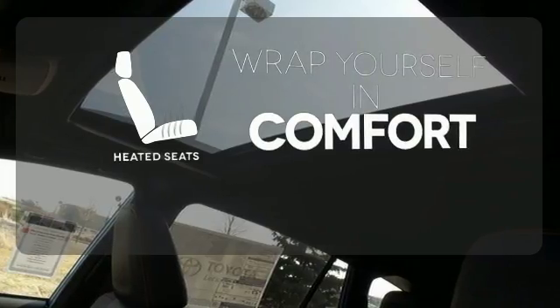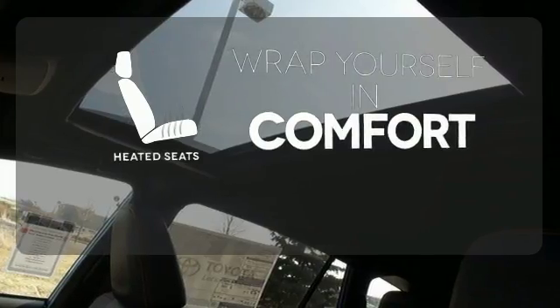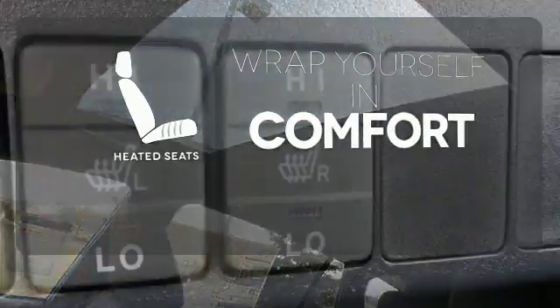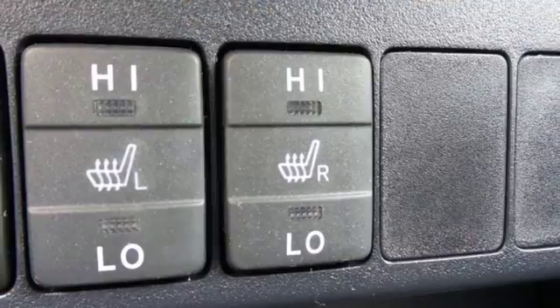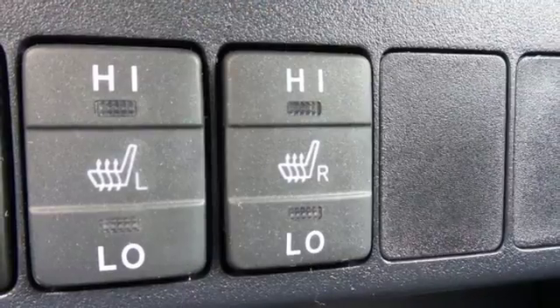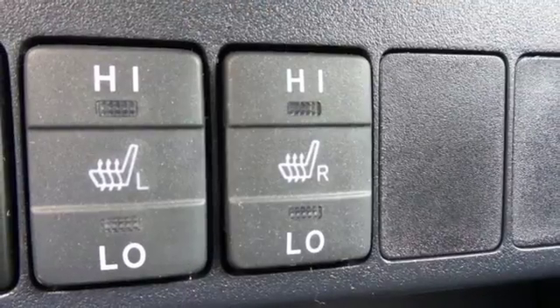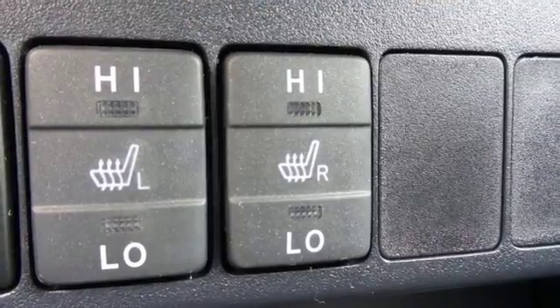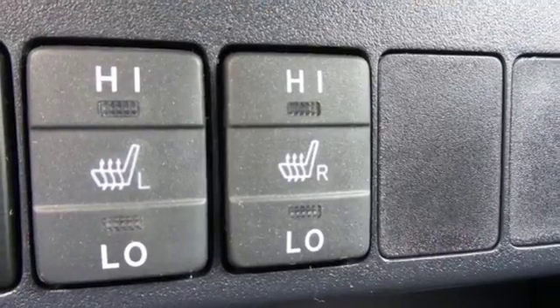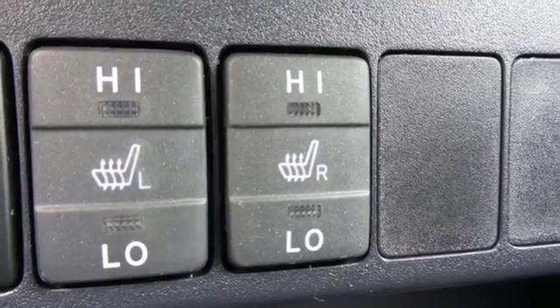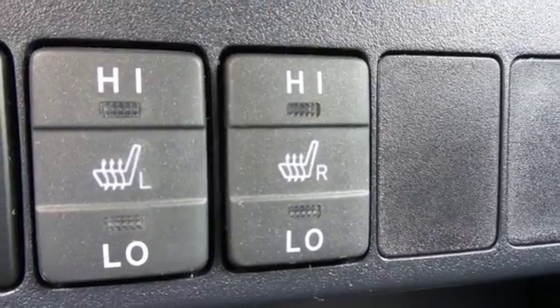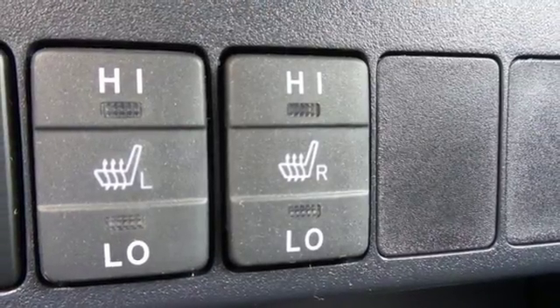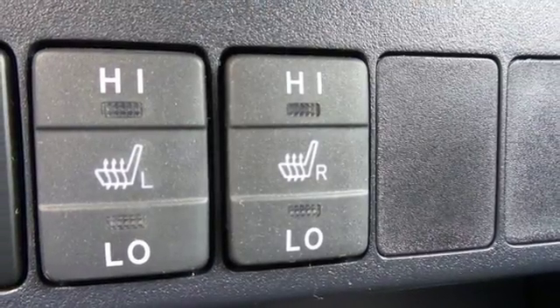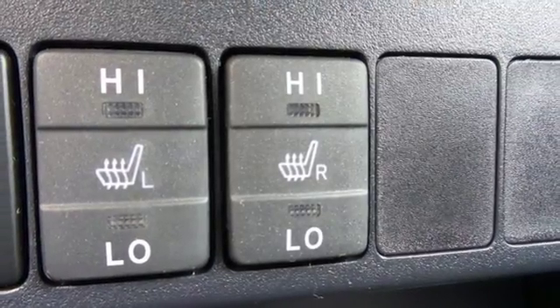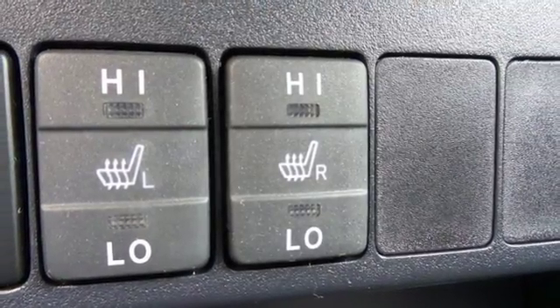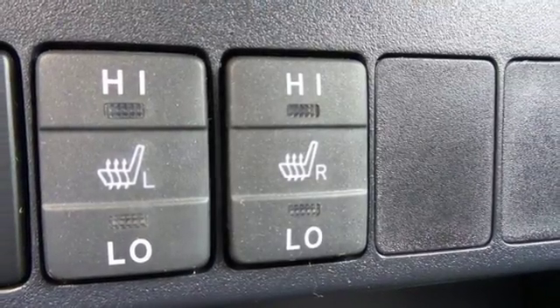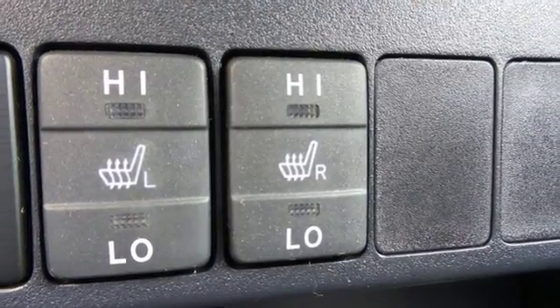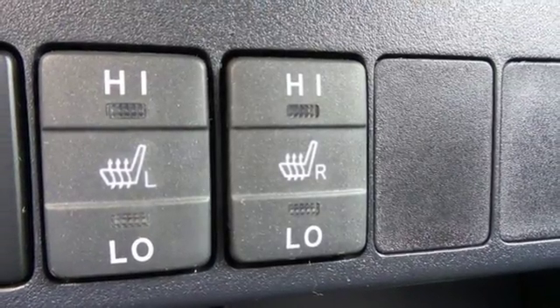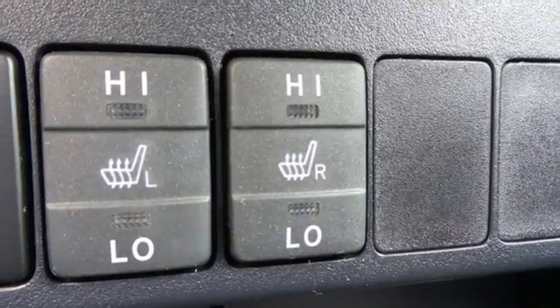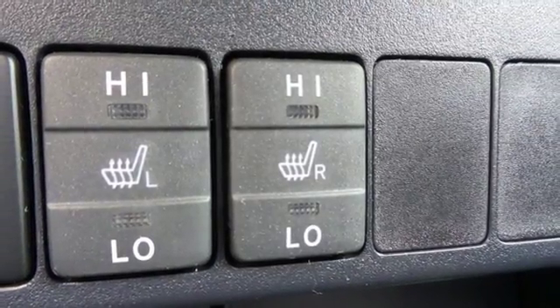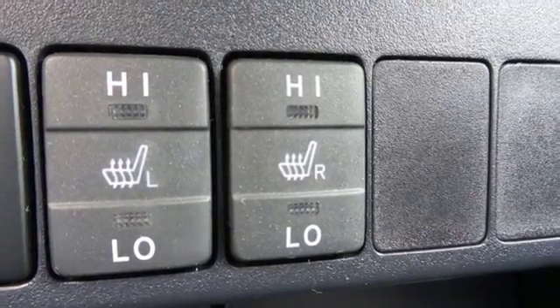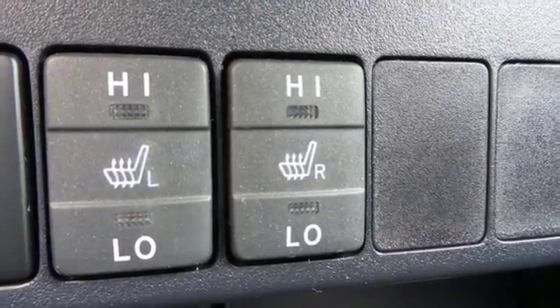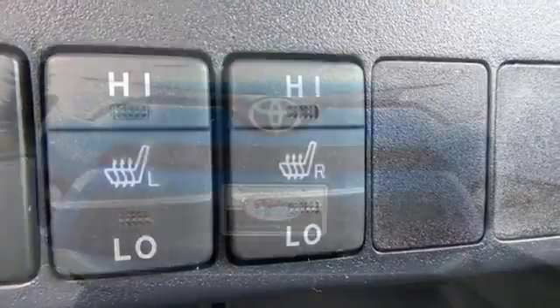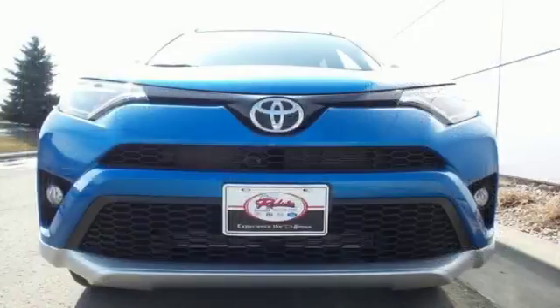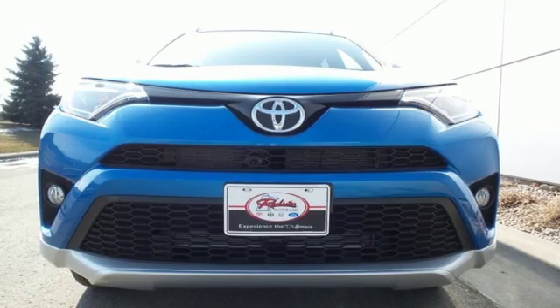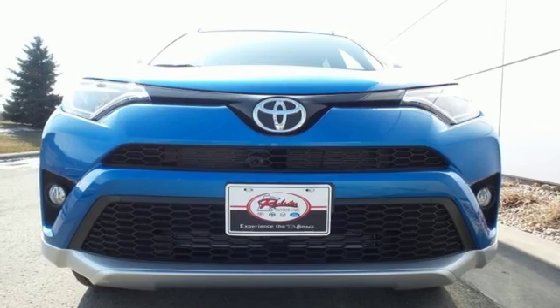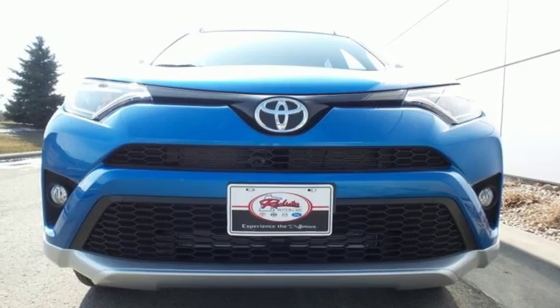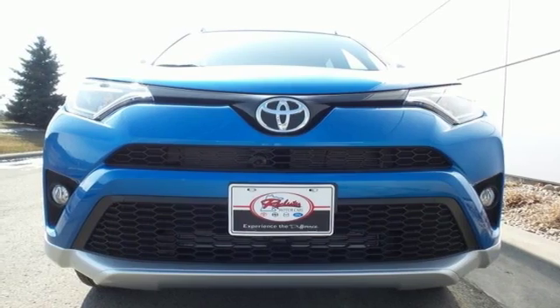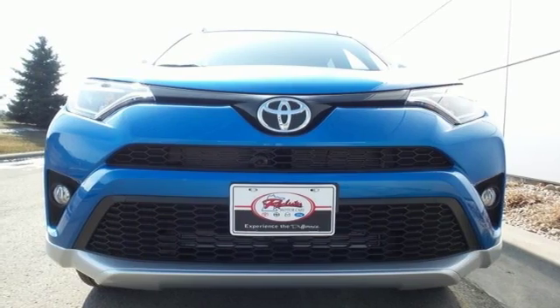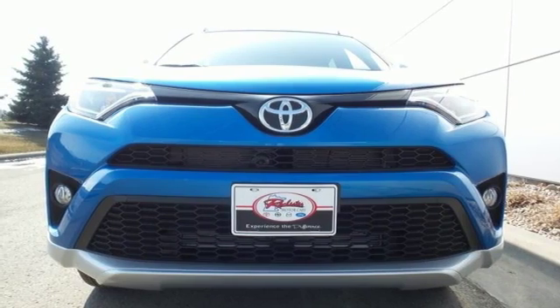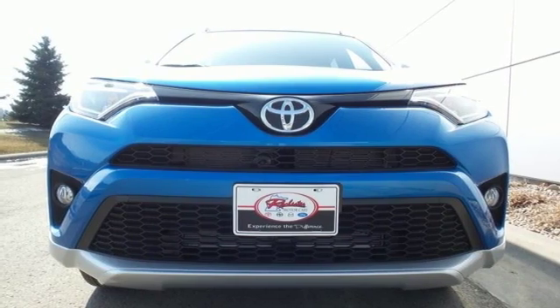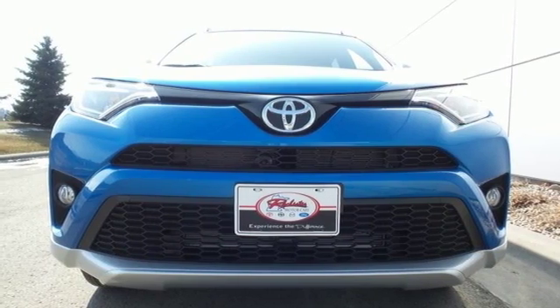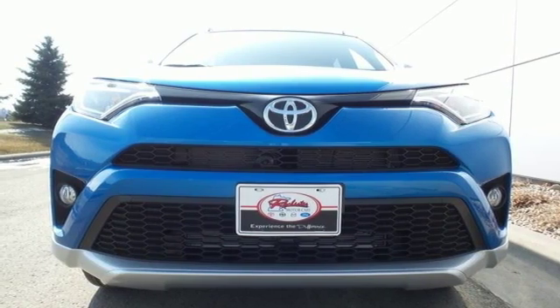This RAV4 is ready to take you on the next great journey. Are you ready for the ride? Take it for a test drive today.